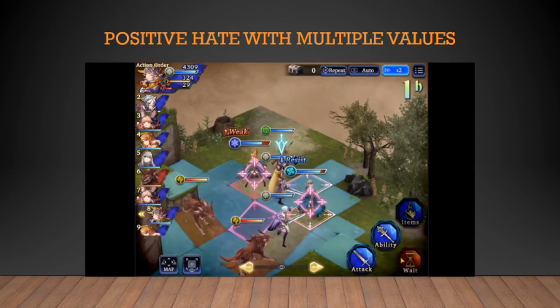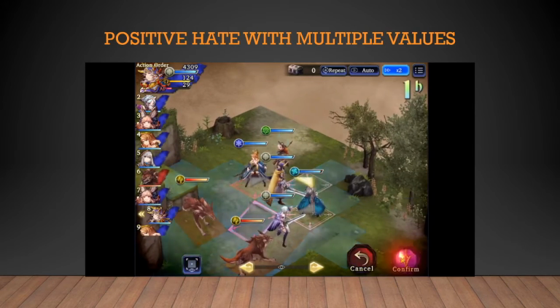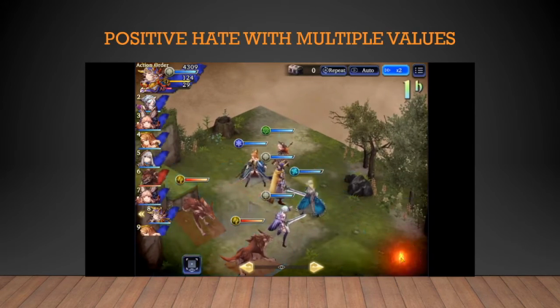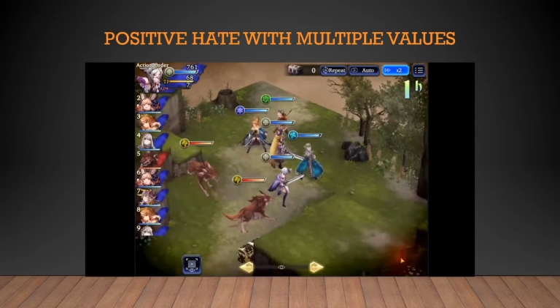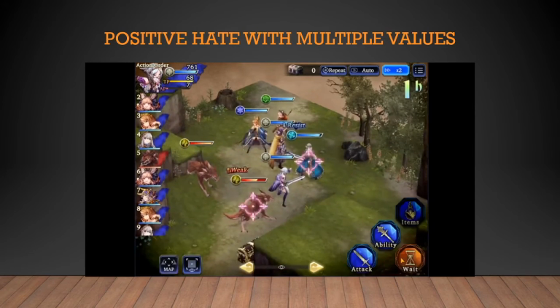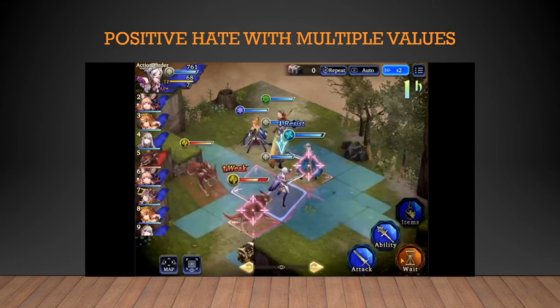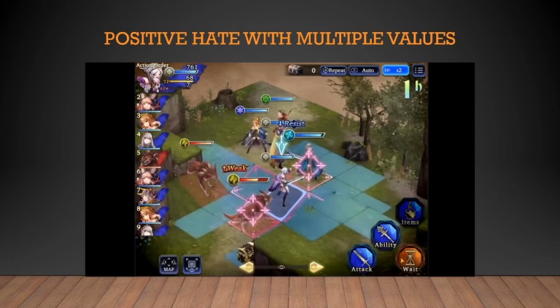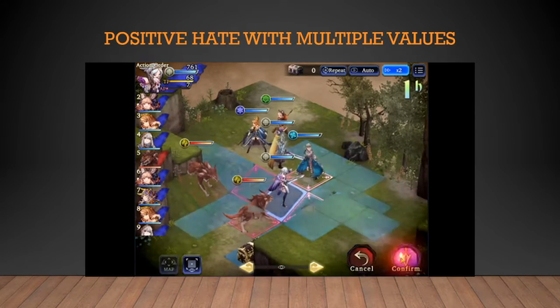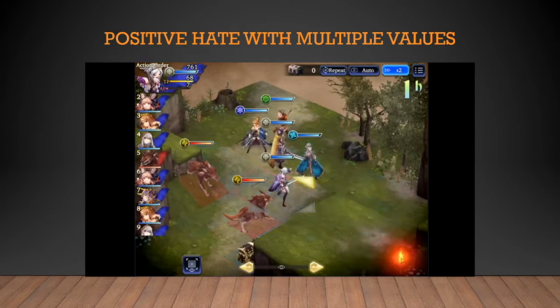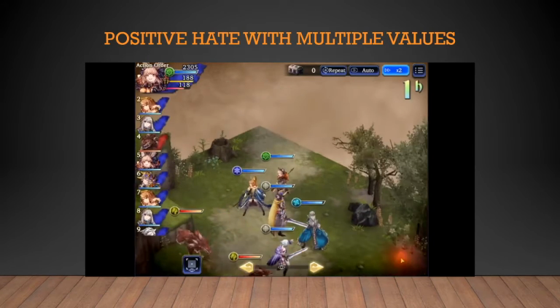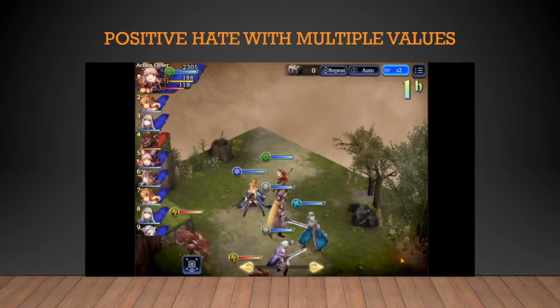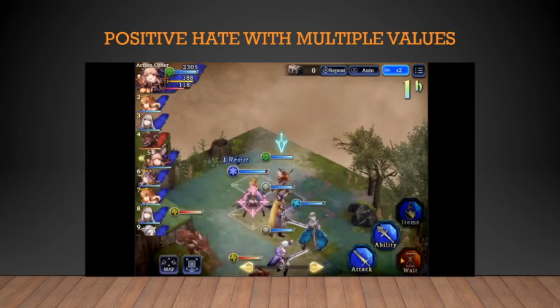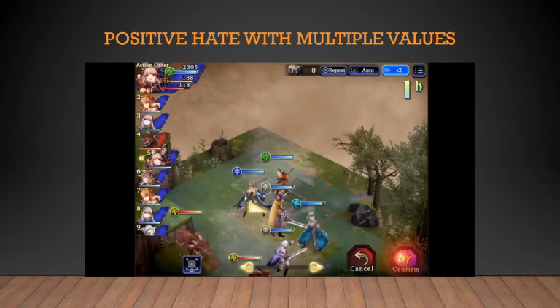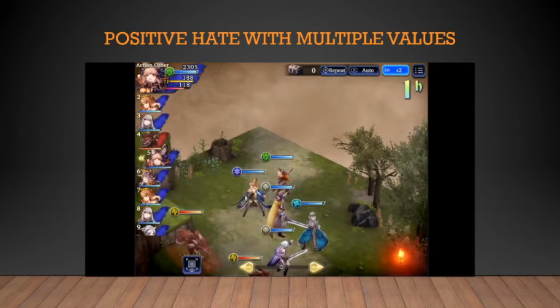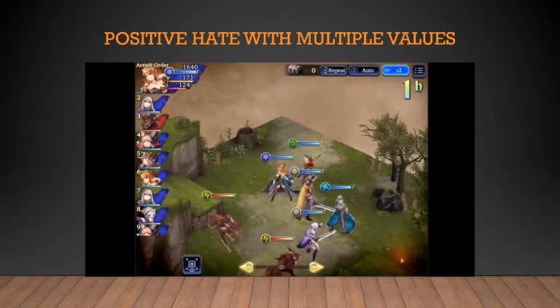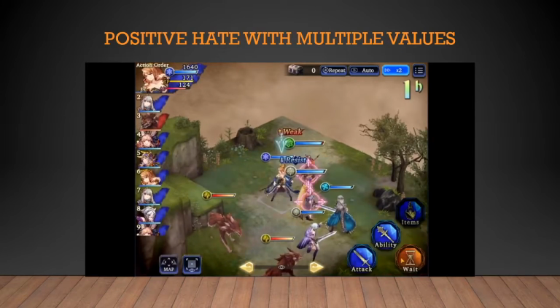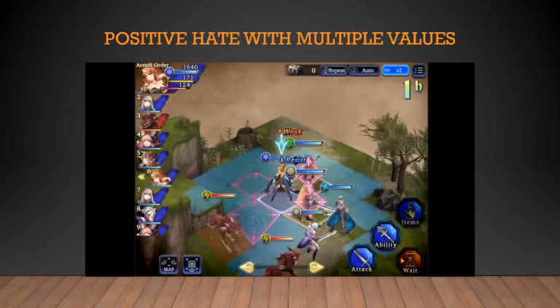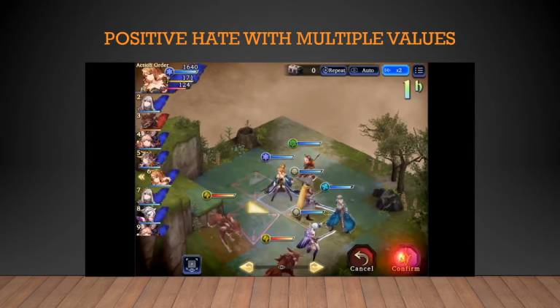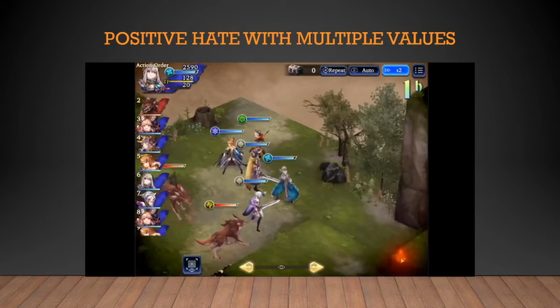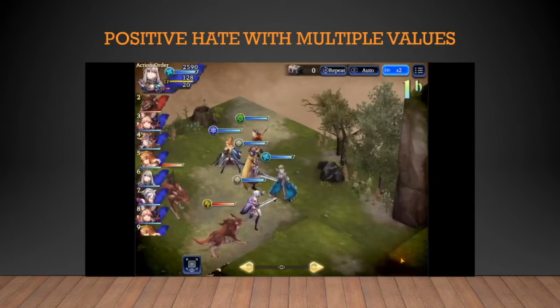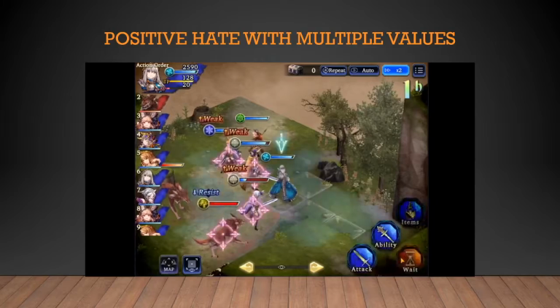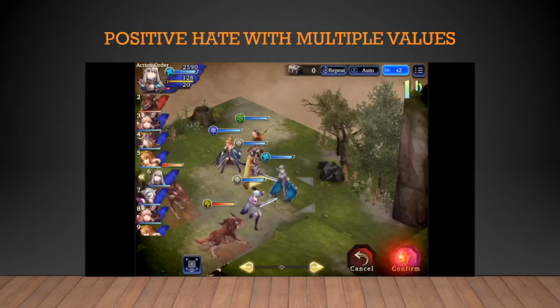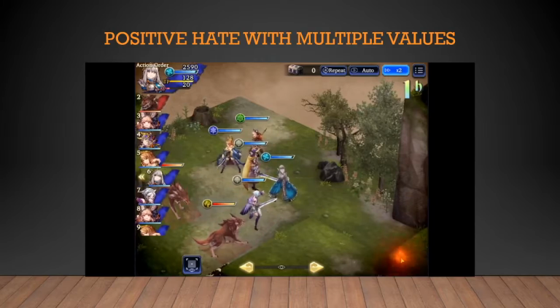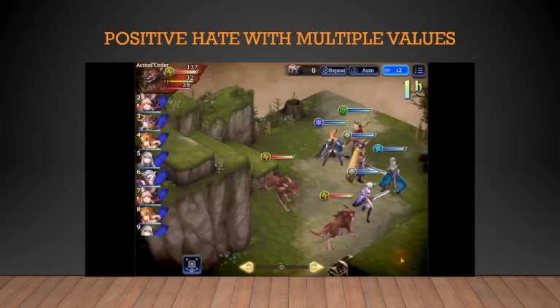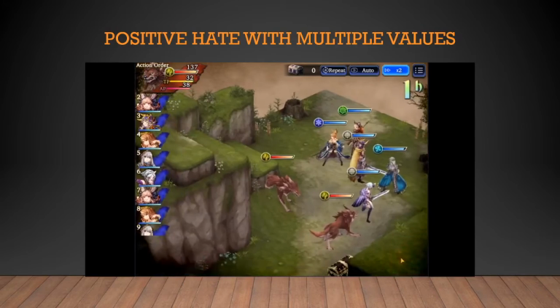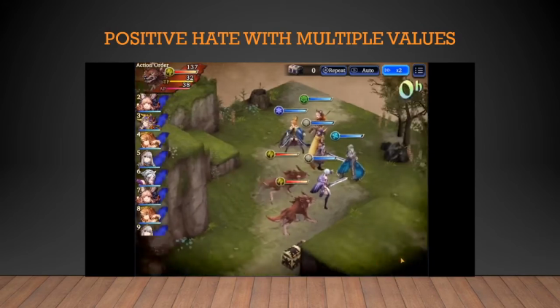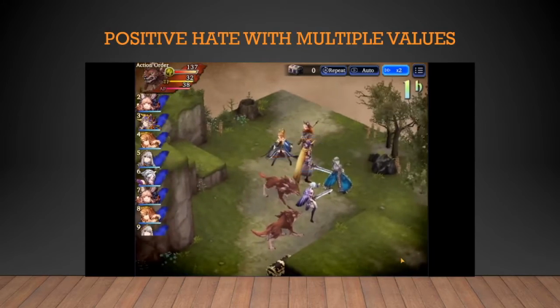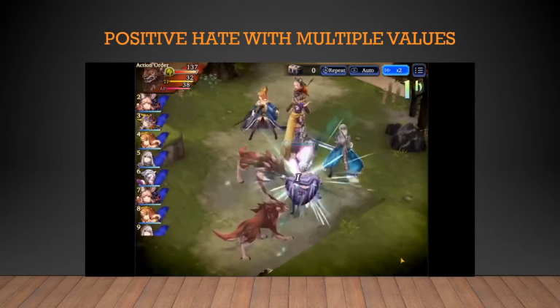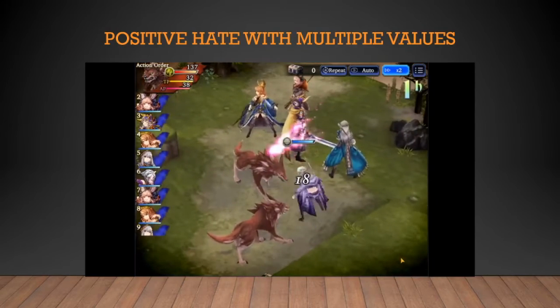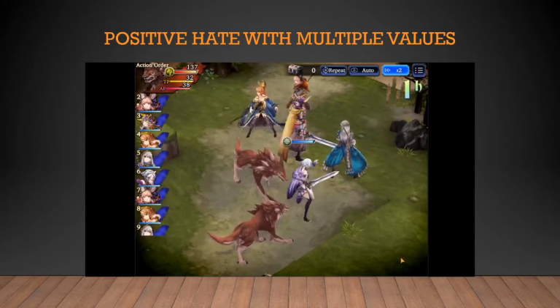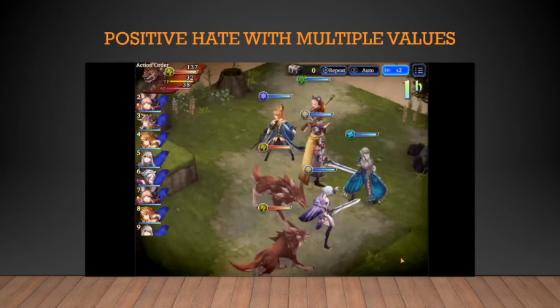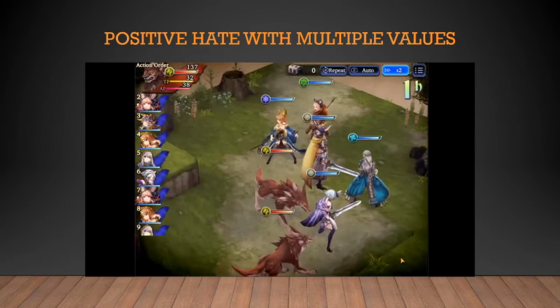I hope this sheds some light on the discussion of how having multiple units with hate in your party is handled by the enemy AI. They will target the one that has the most hate; however, if they have similar hate, they will attack the one that will take more damage in general.